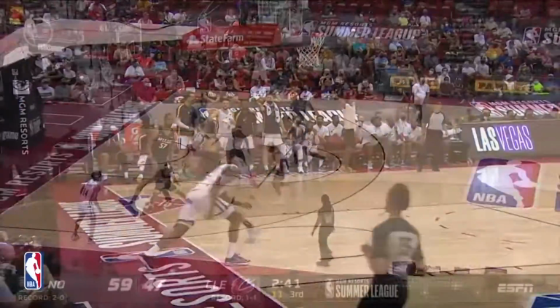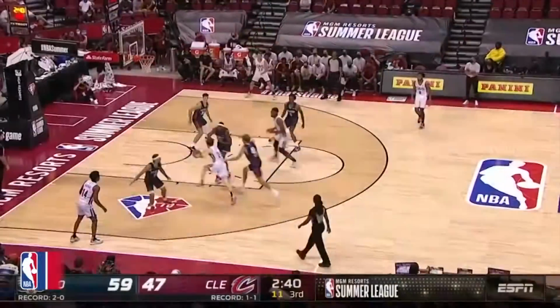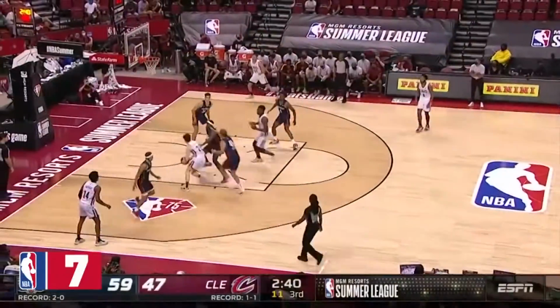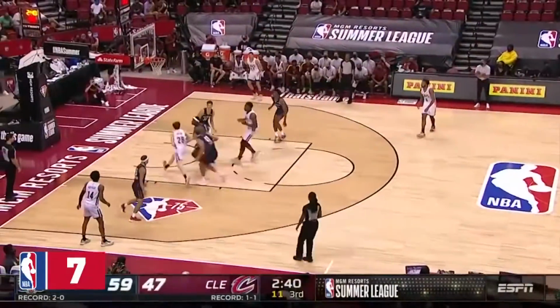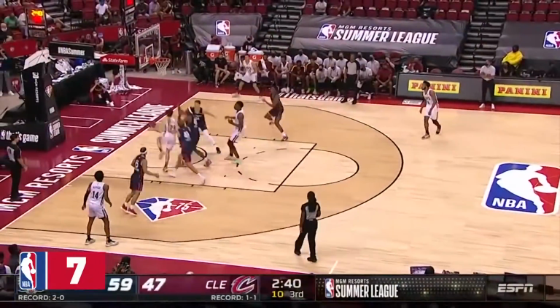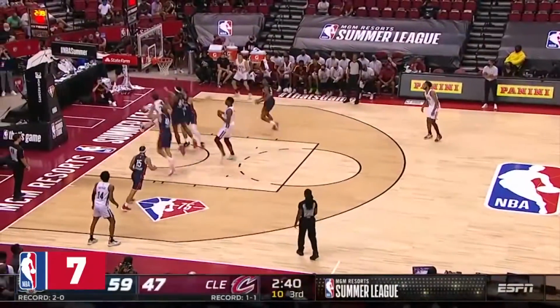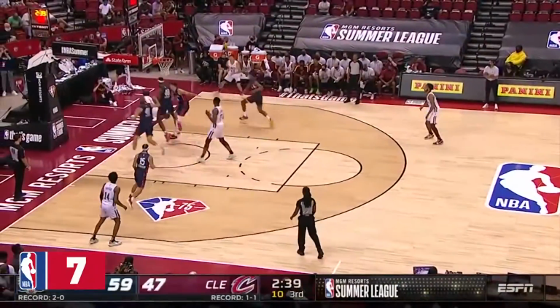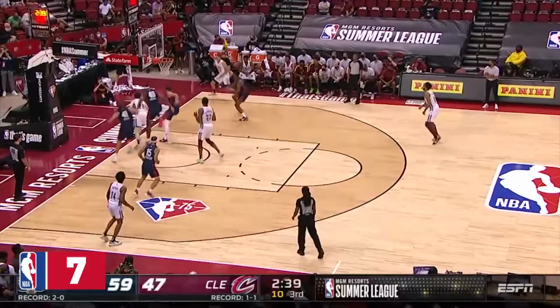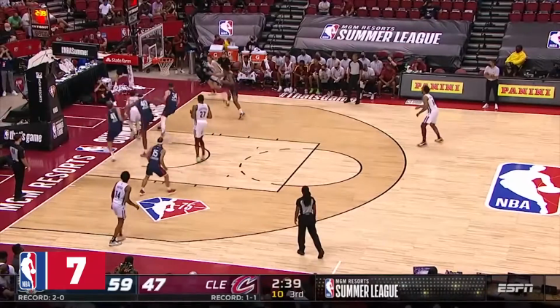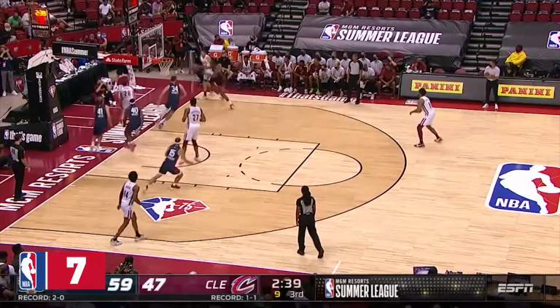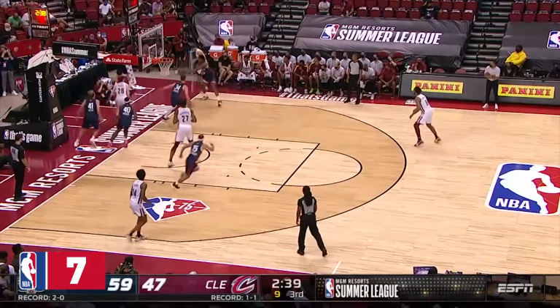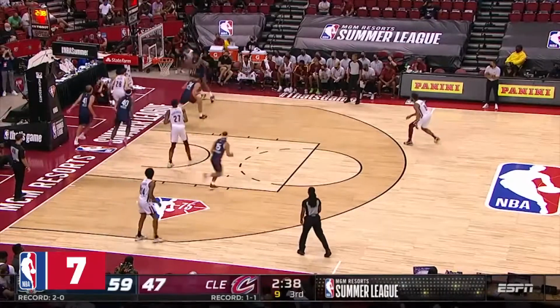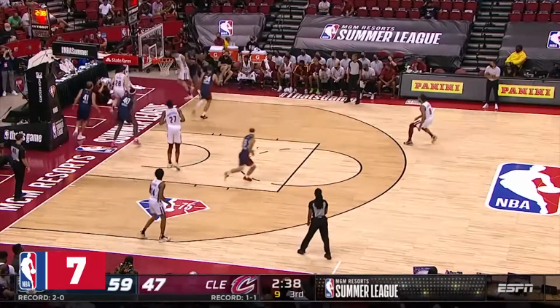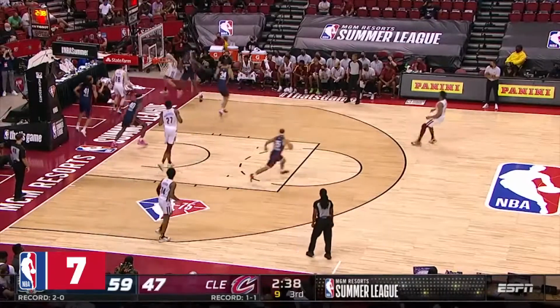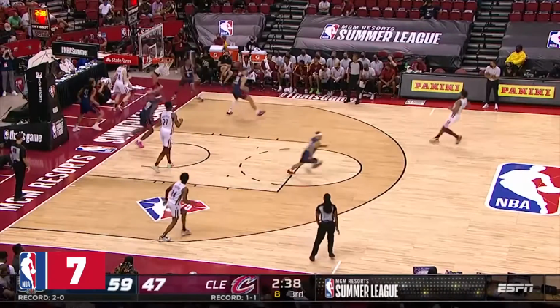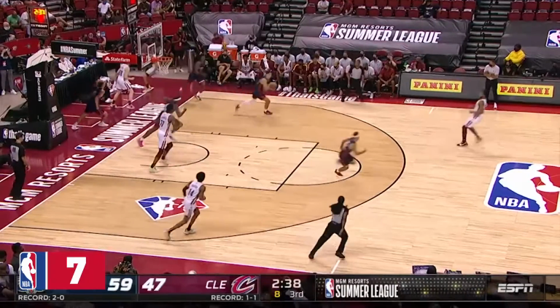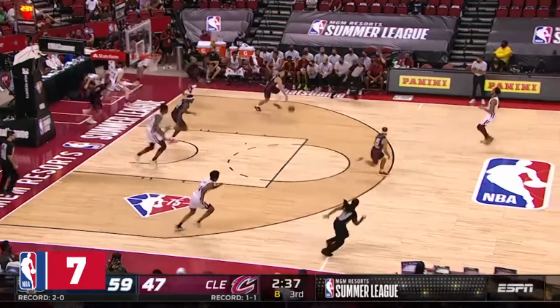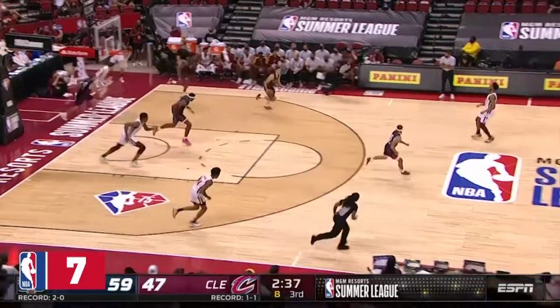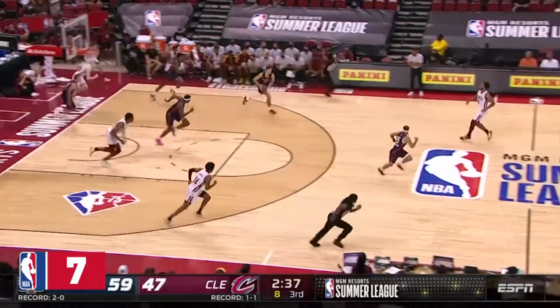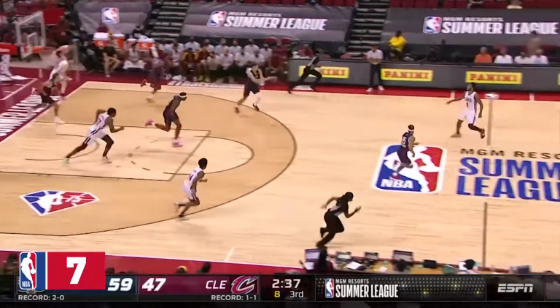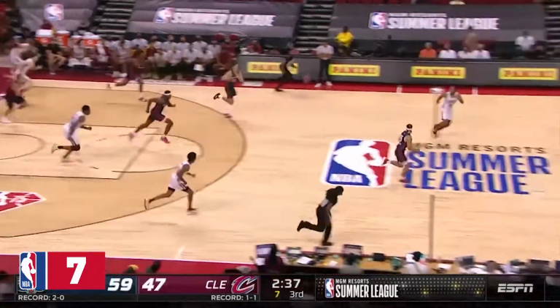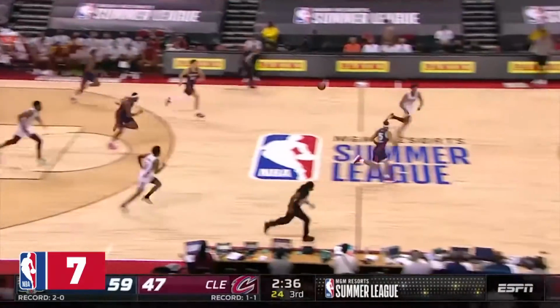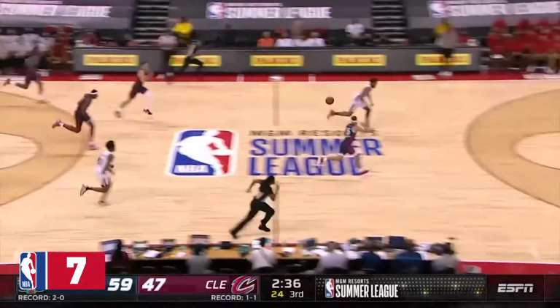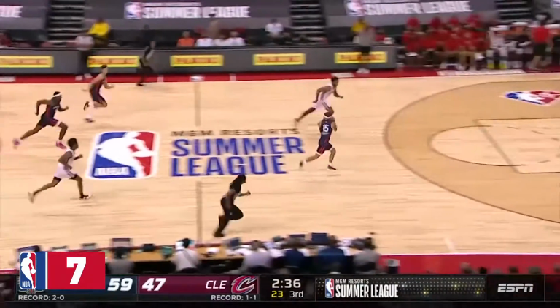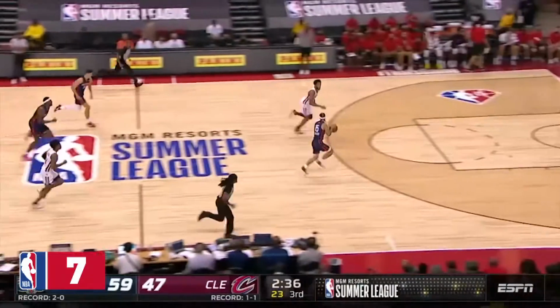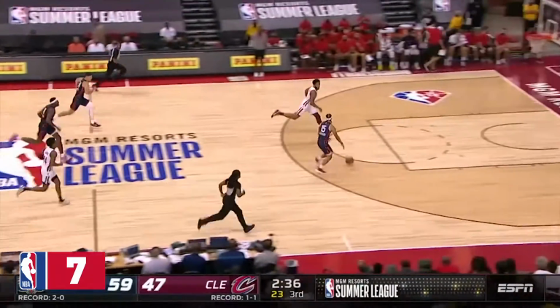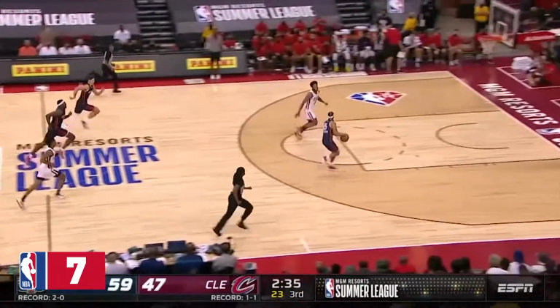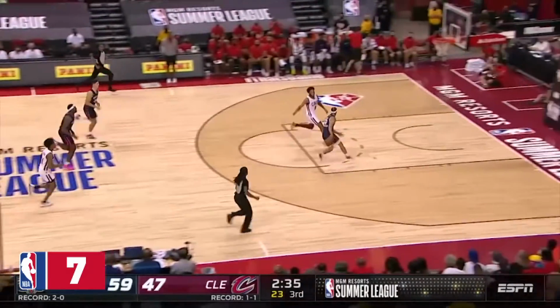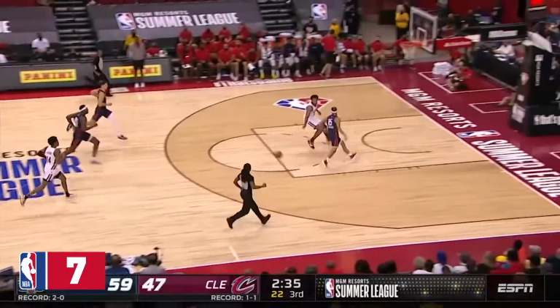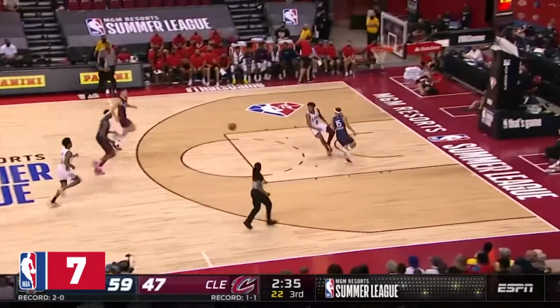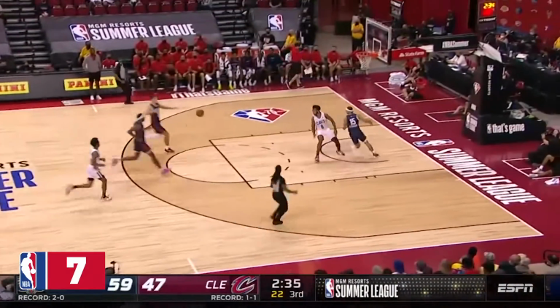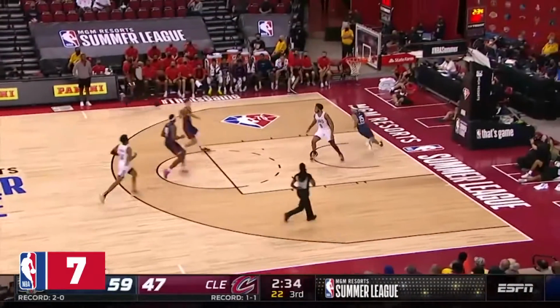When you look at what Brandon Ingram turned into from when he left the Lakers to when he first got to New Orleans — he's changed his jump shot a little bit as well.